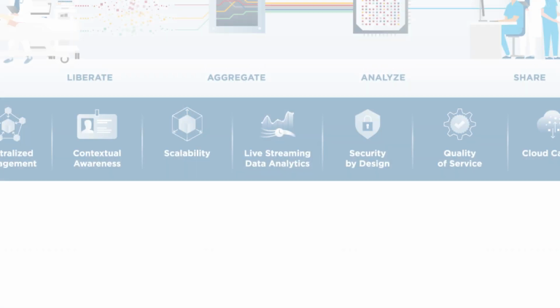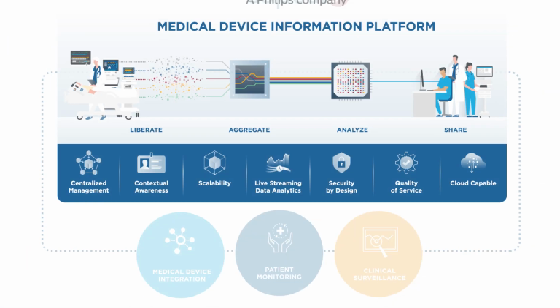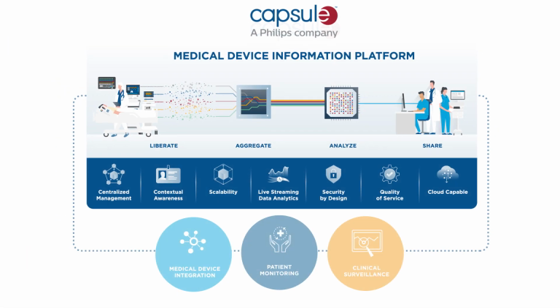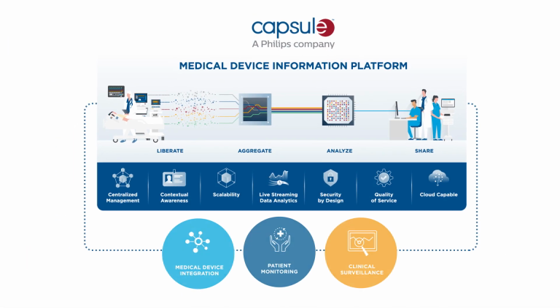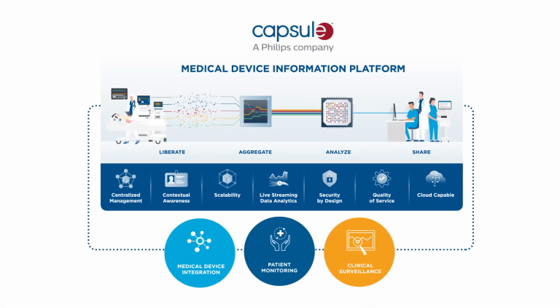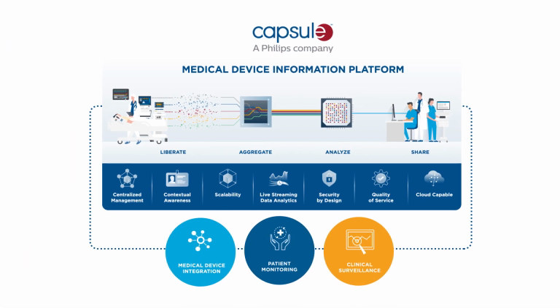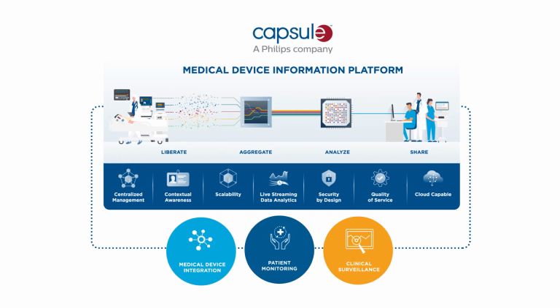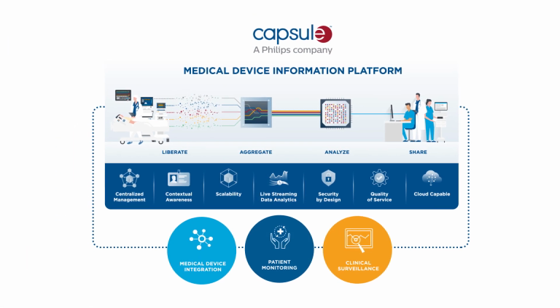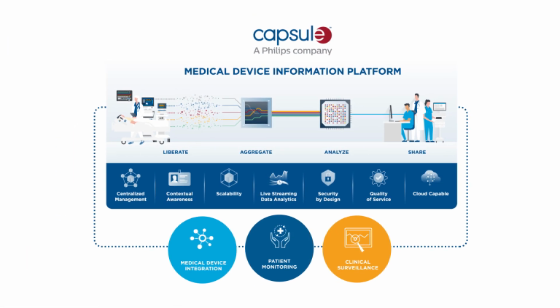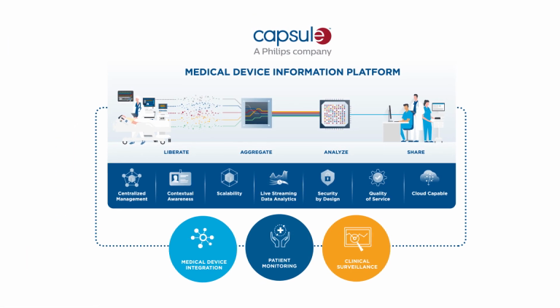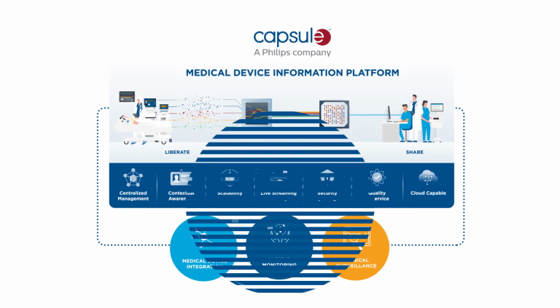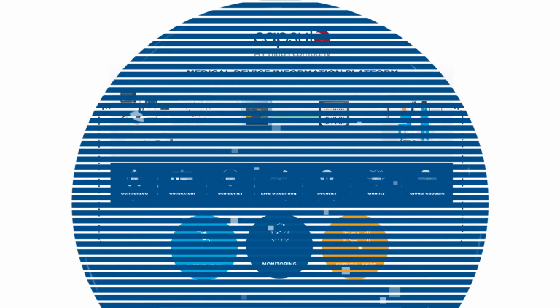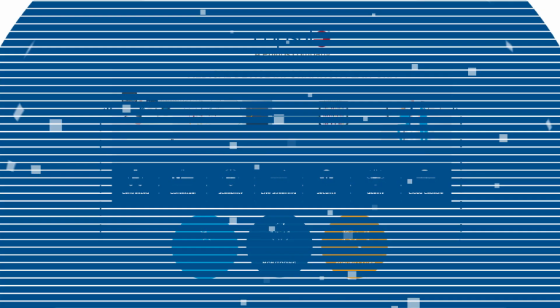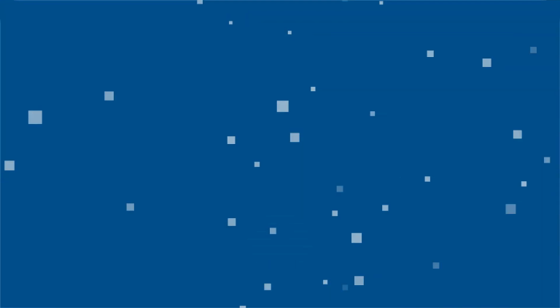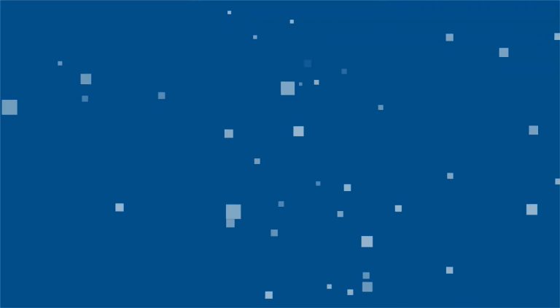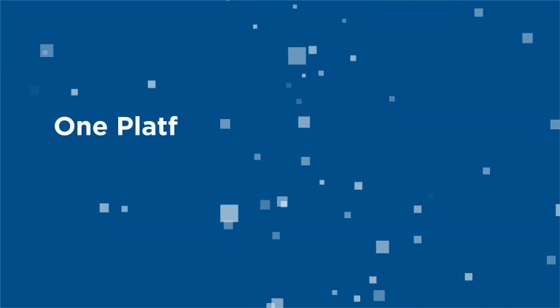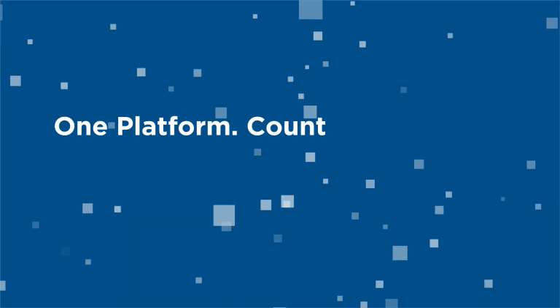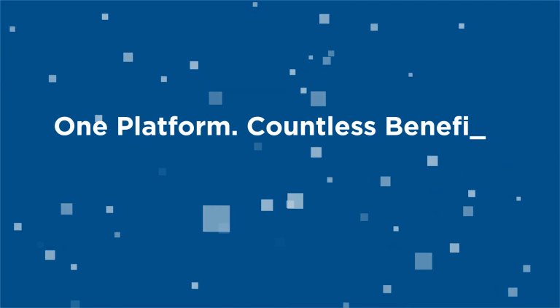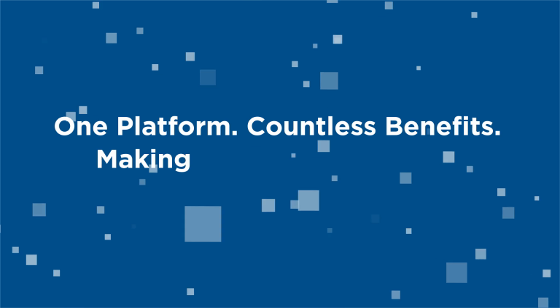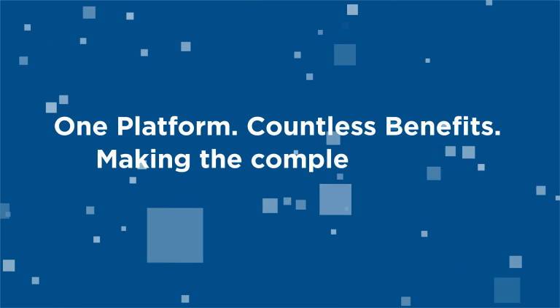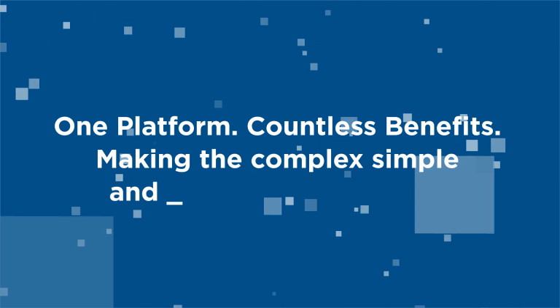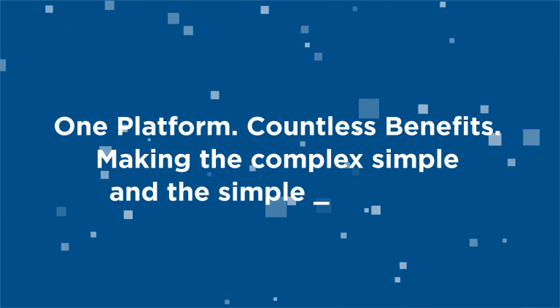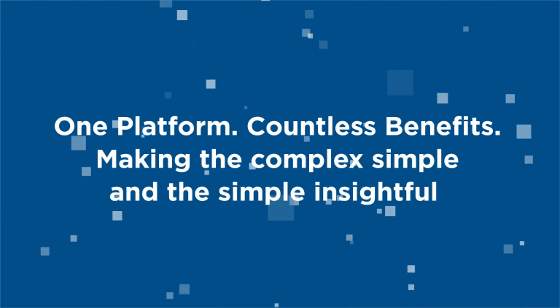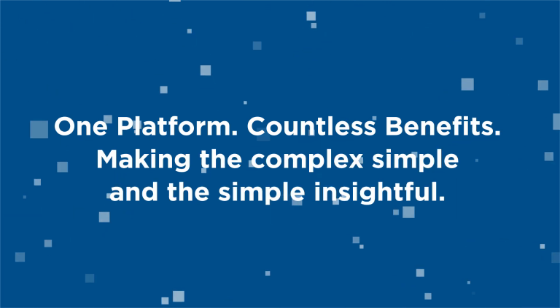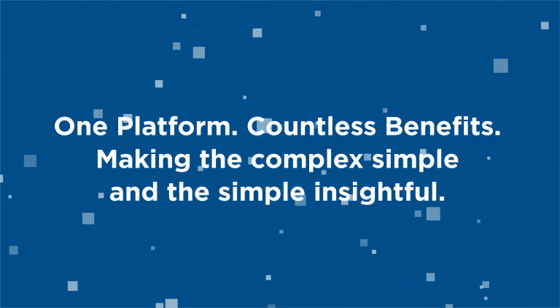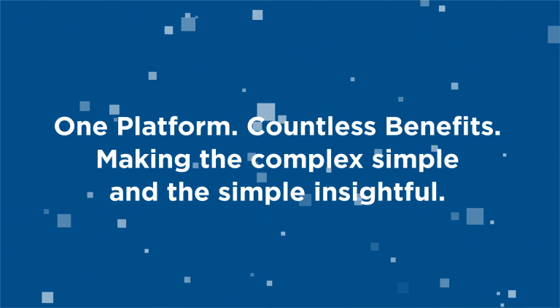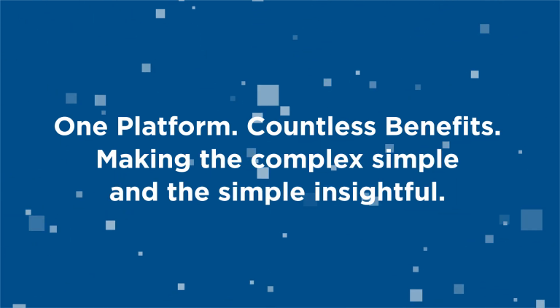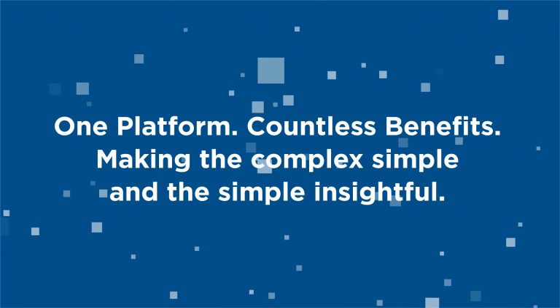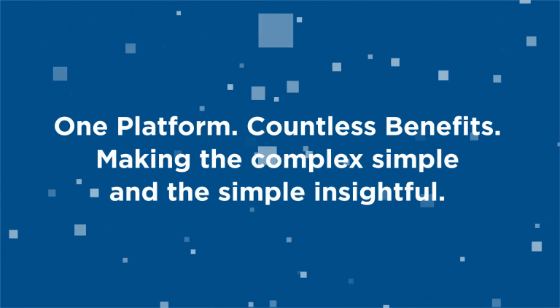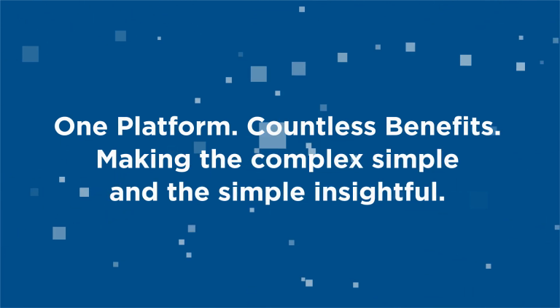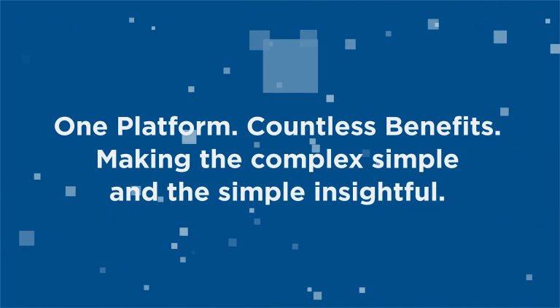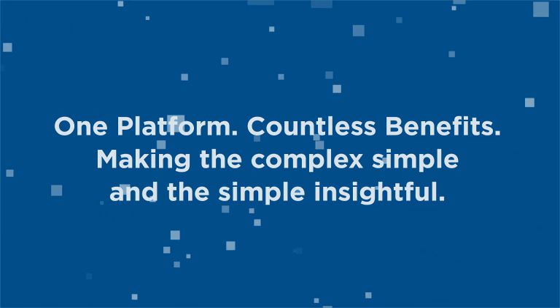Capsule Medical Device Information Platform – making the complex simple and the simple insightful.